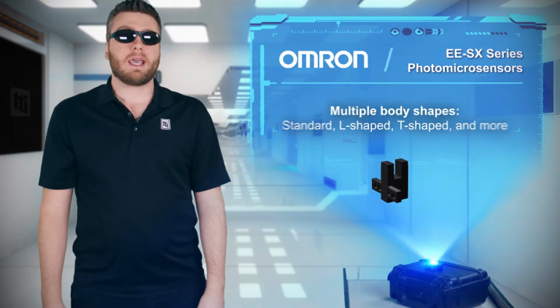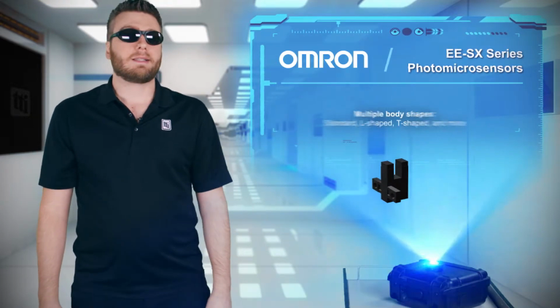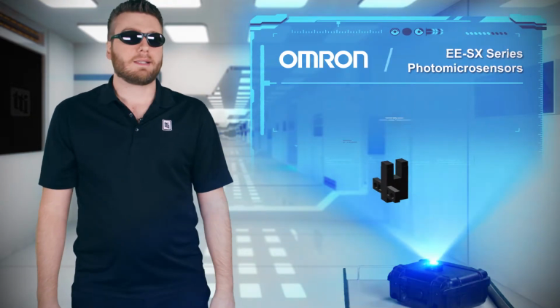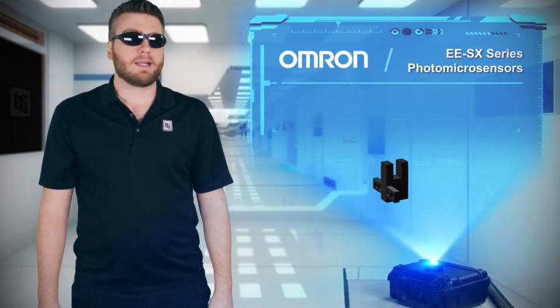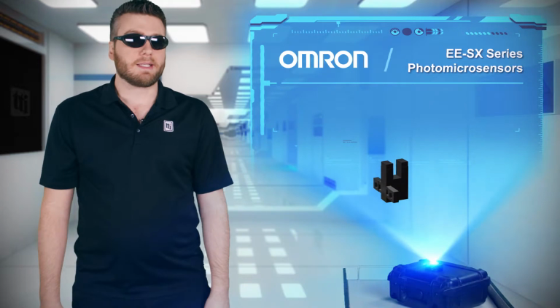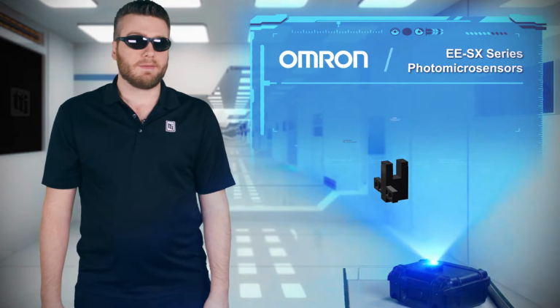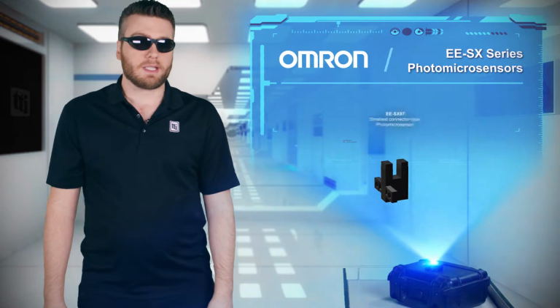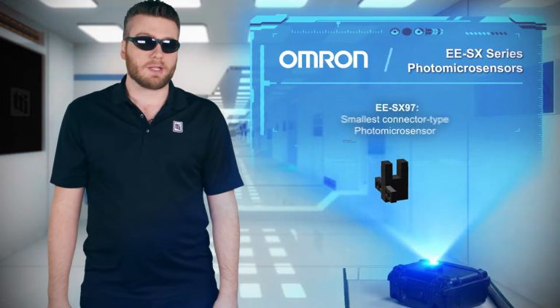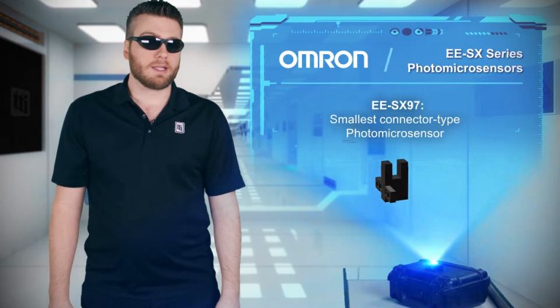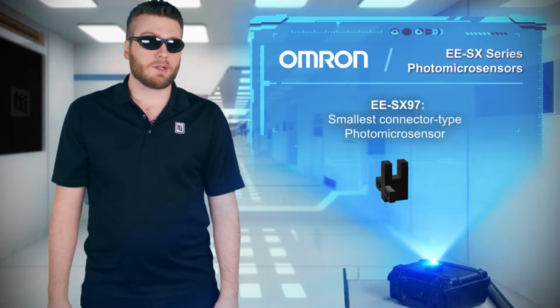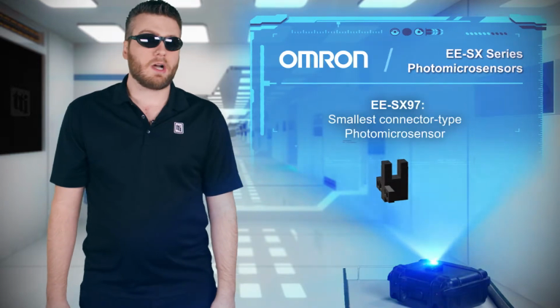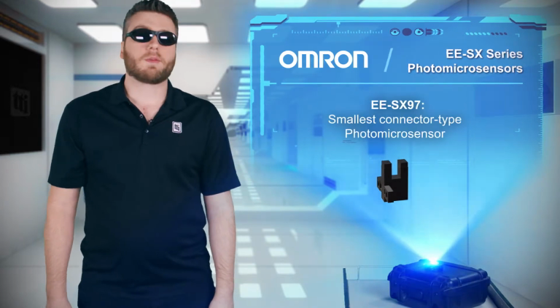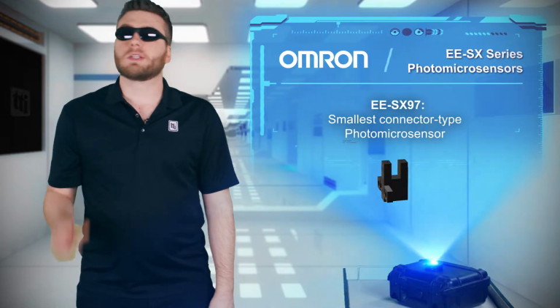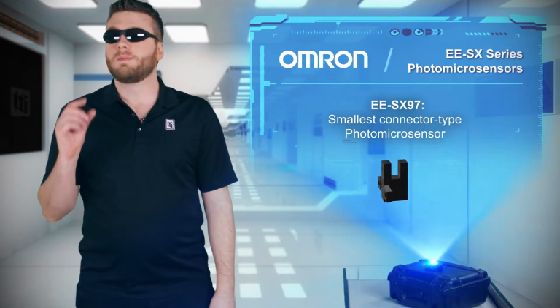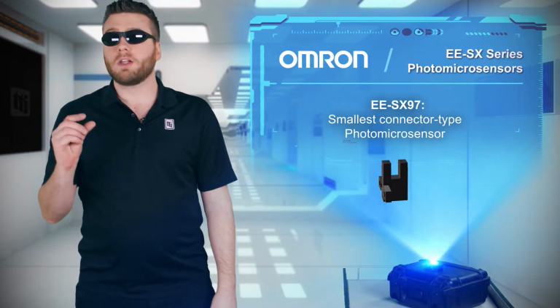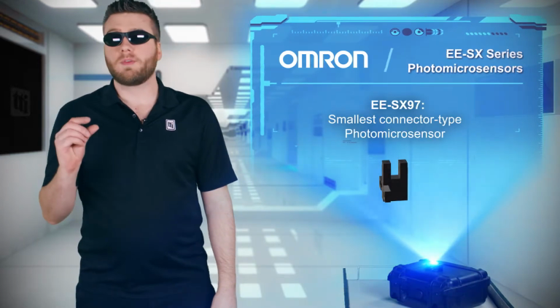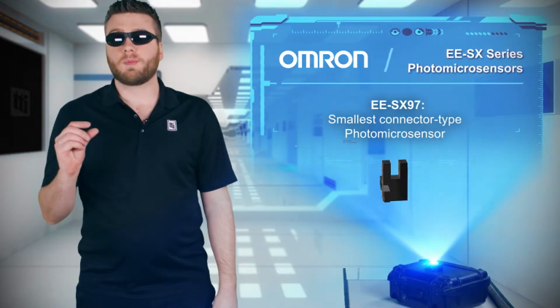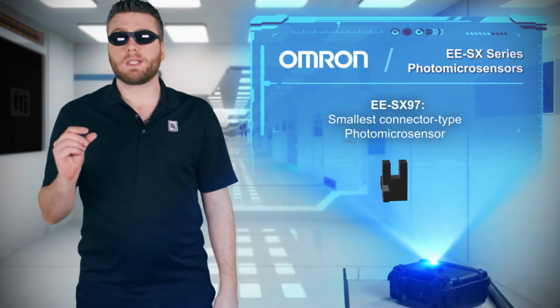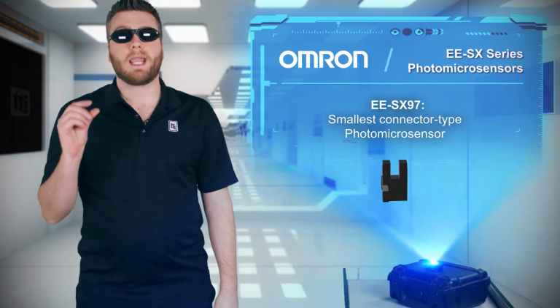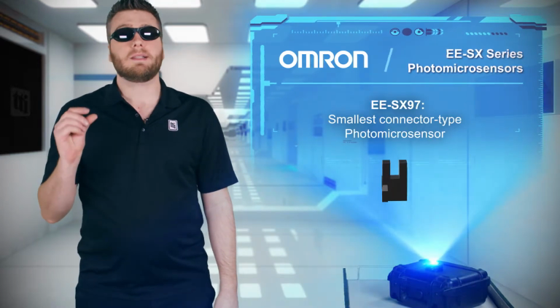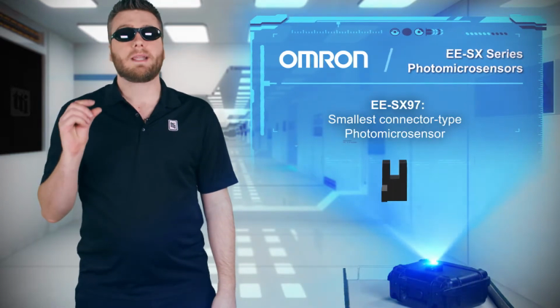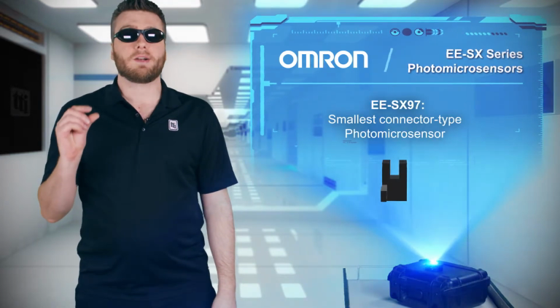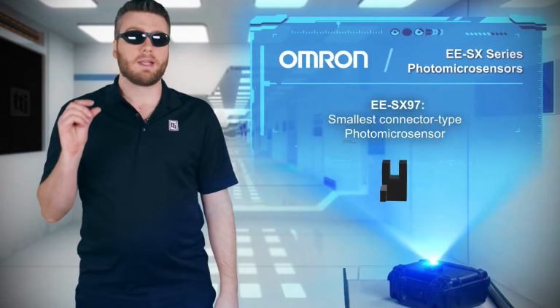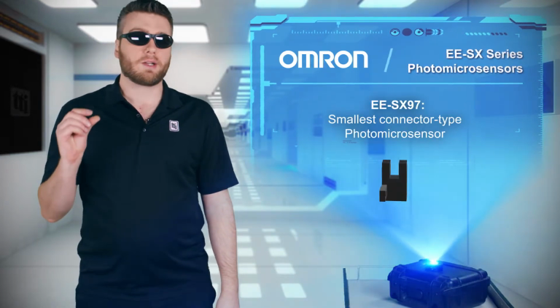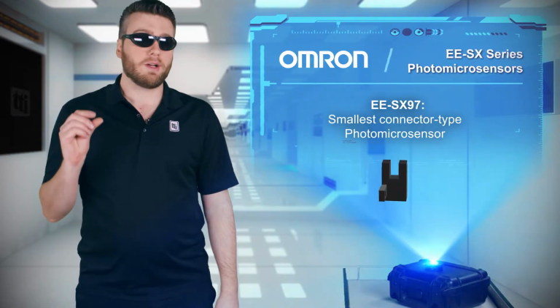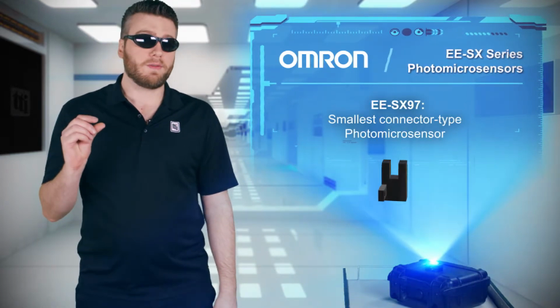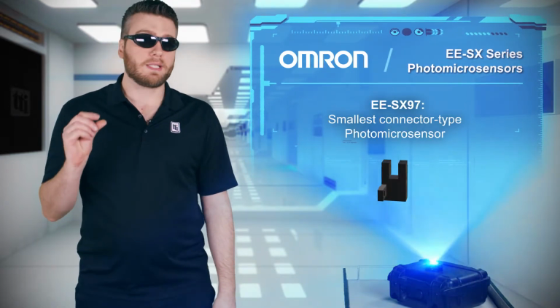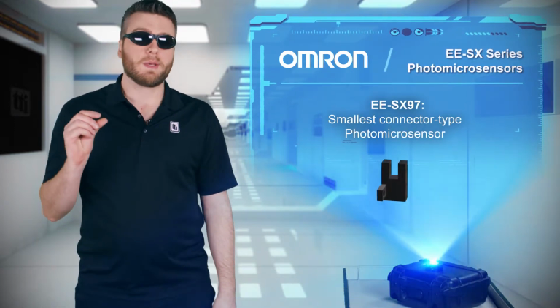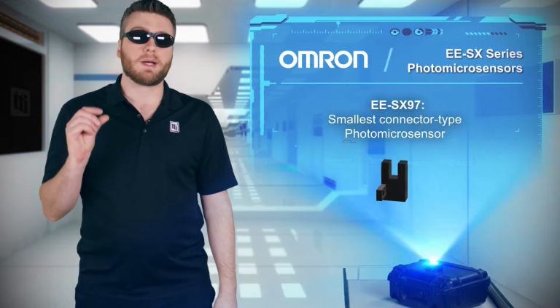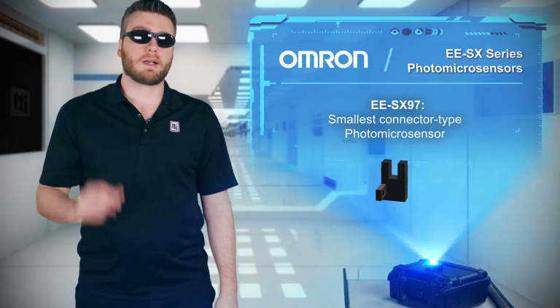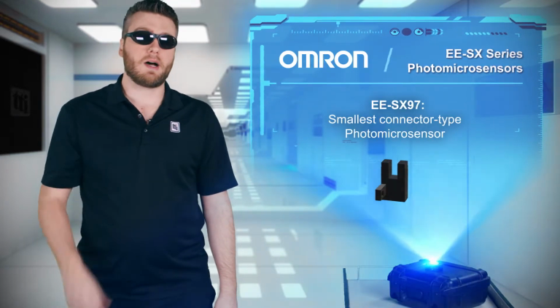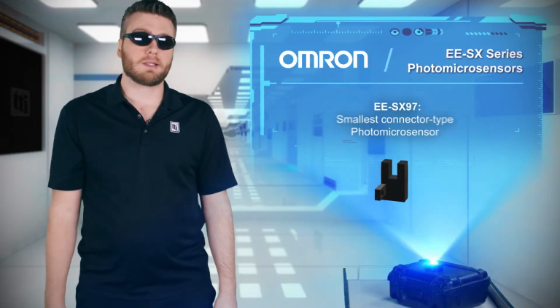EESX-97-series sensors offer the smallest footprint and standard connector interface to minimize cost.